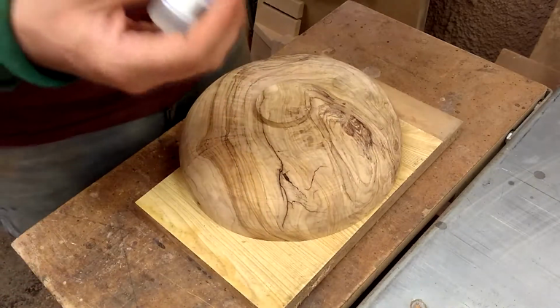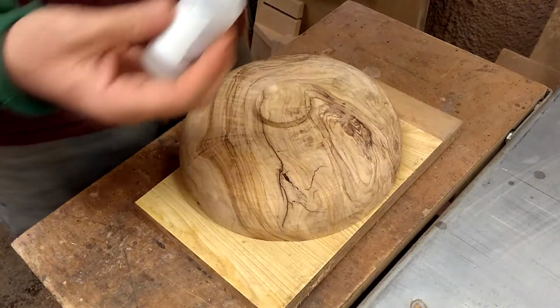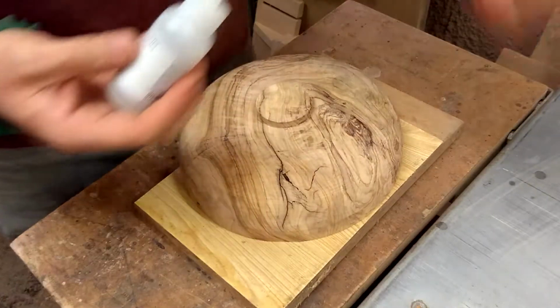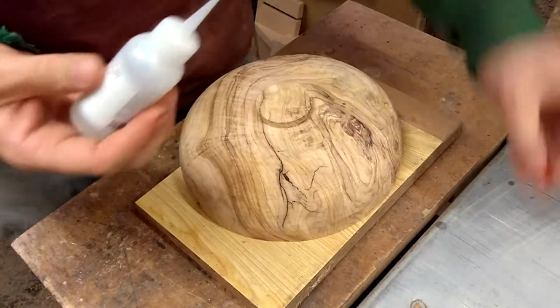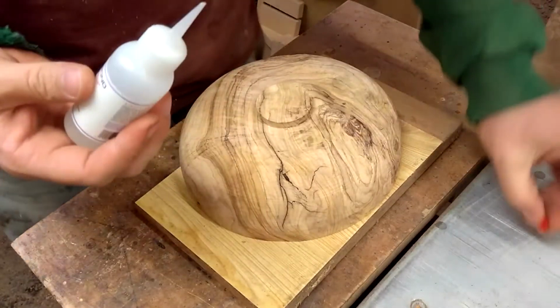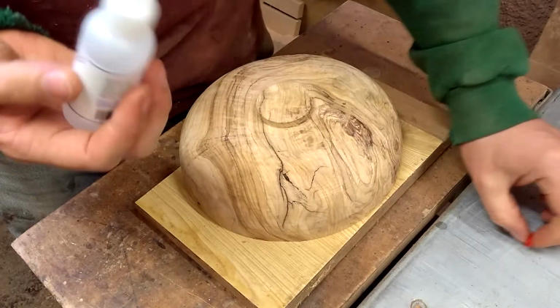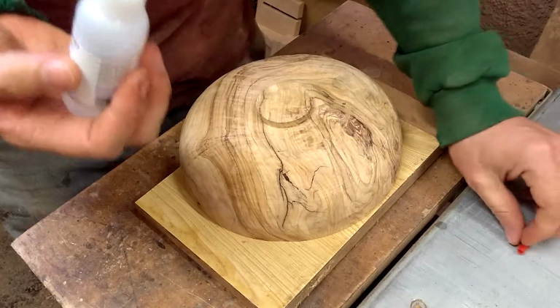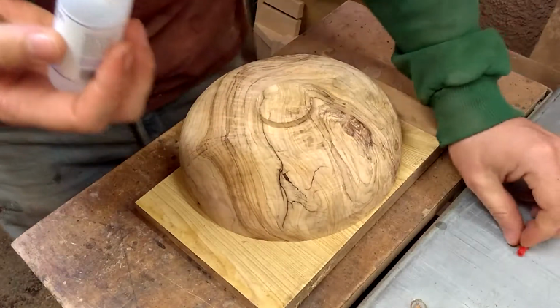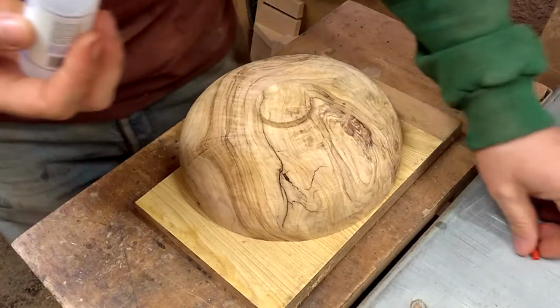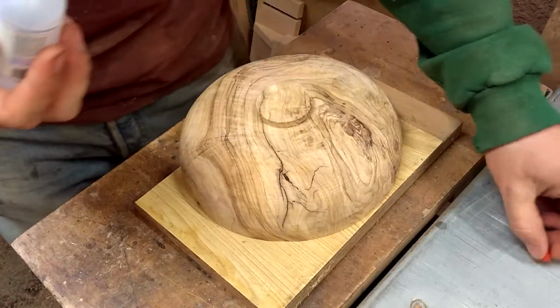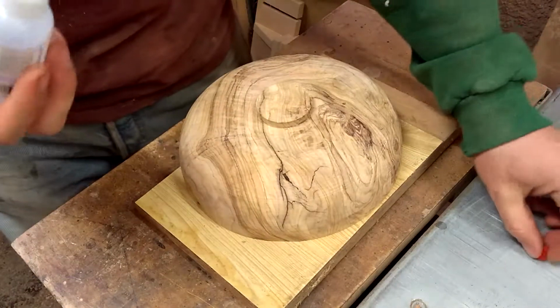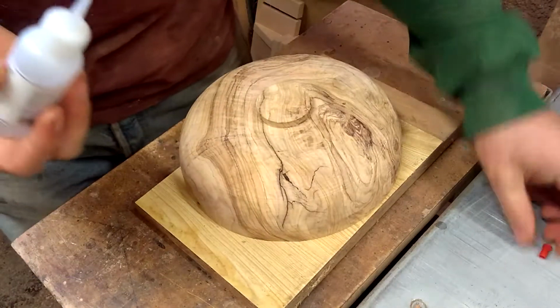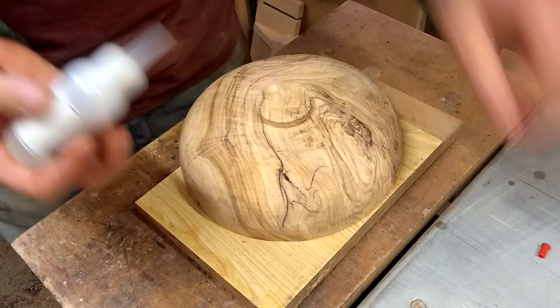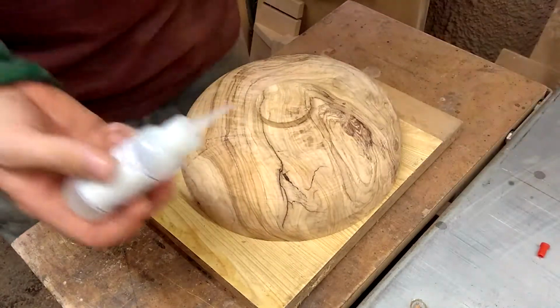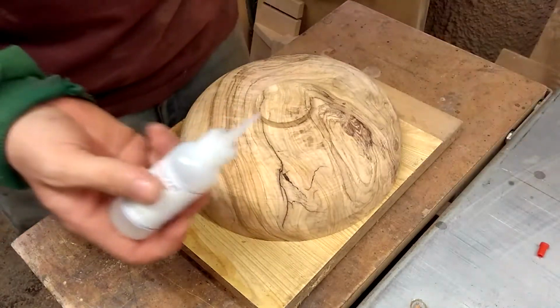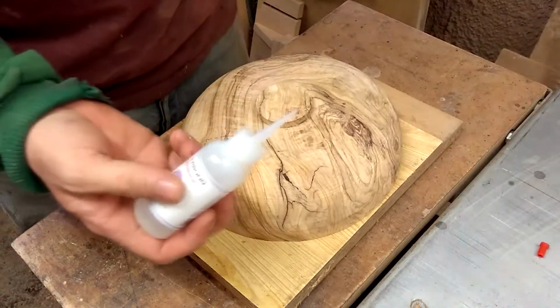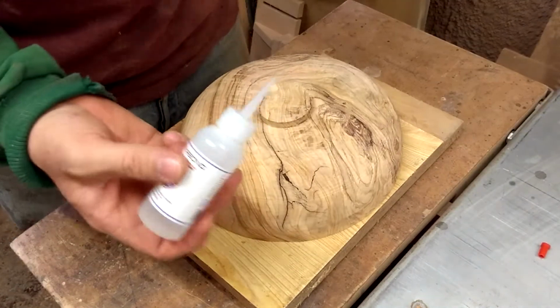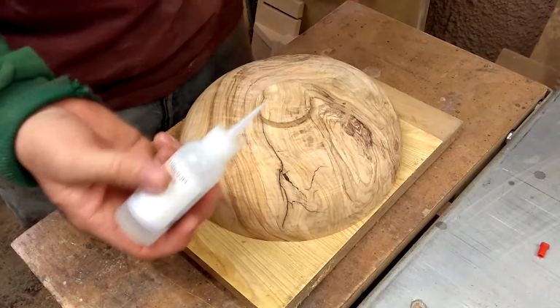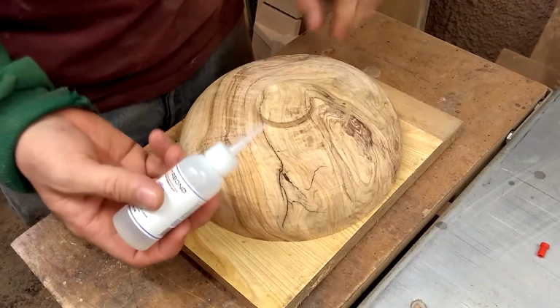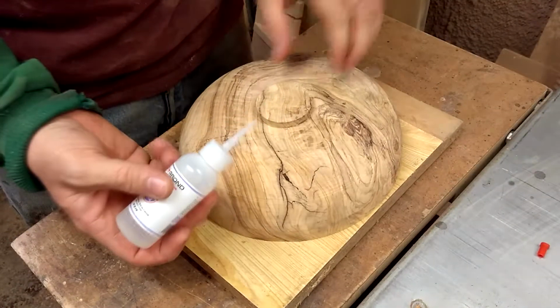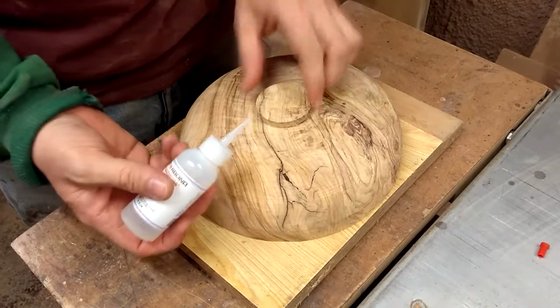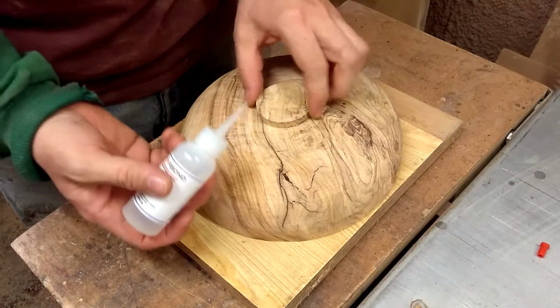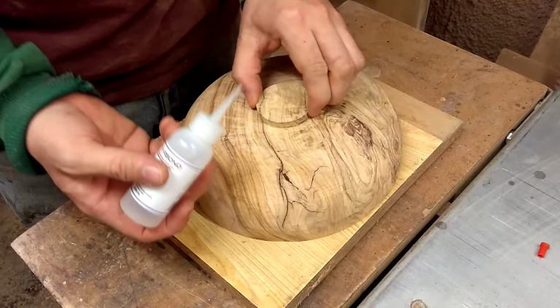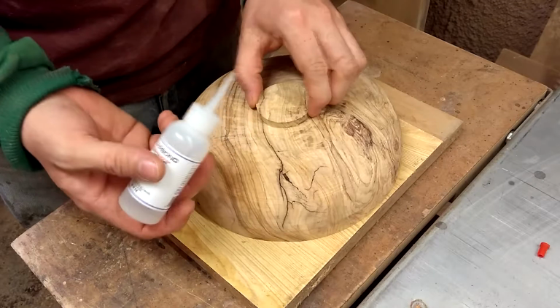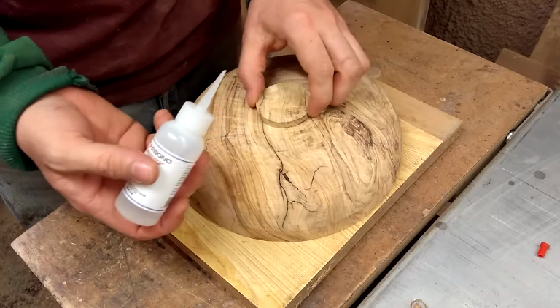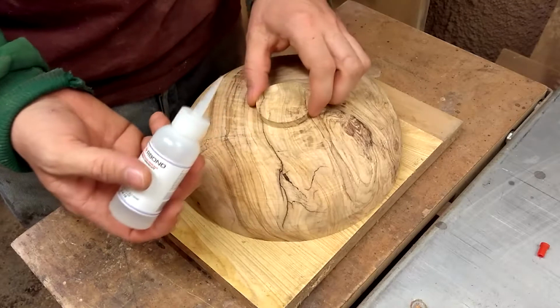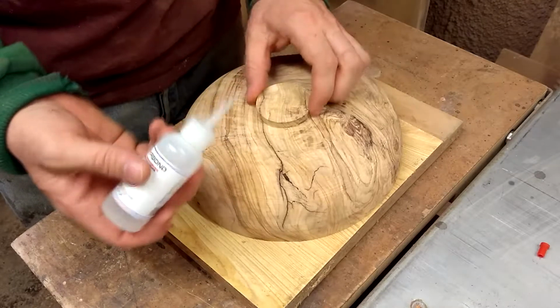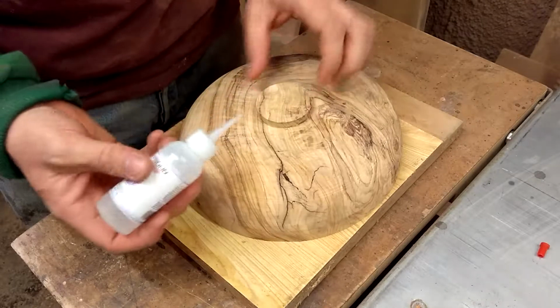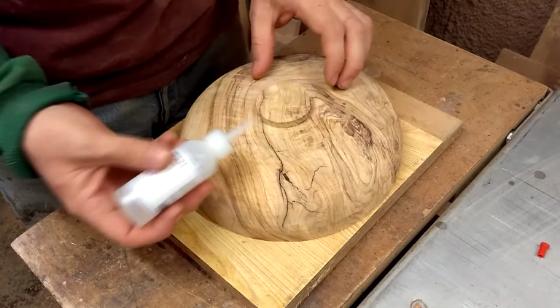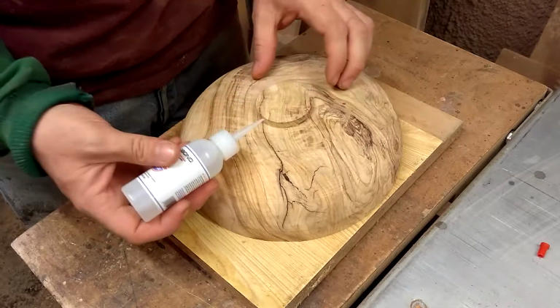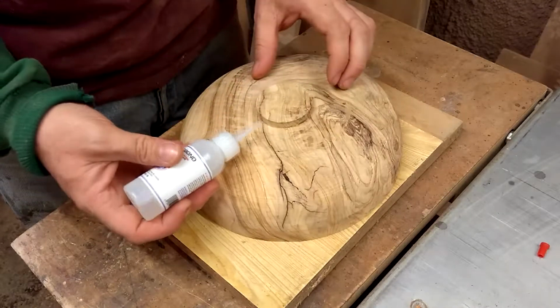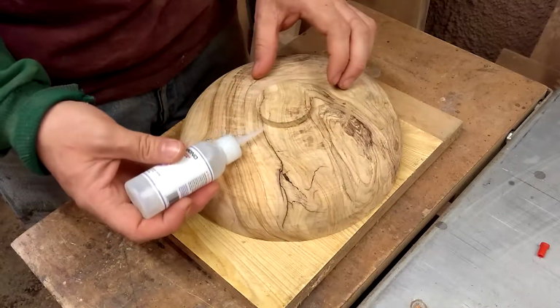This will ensure that when I go to finish this bowl, it will not fly apart on me.